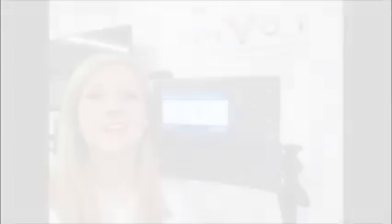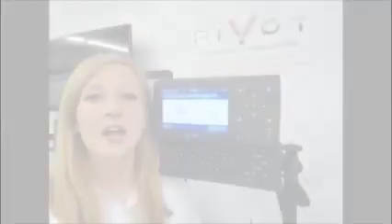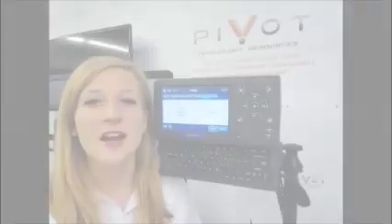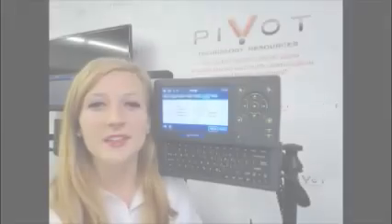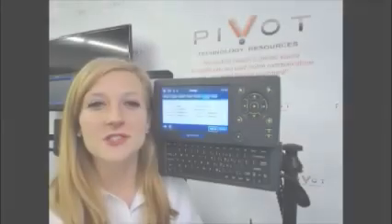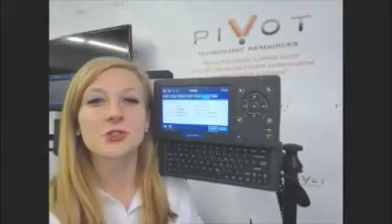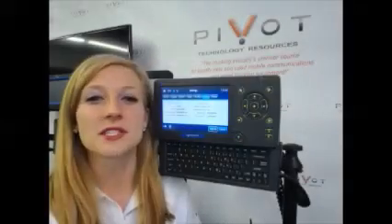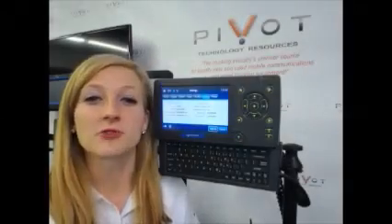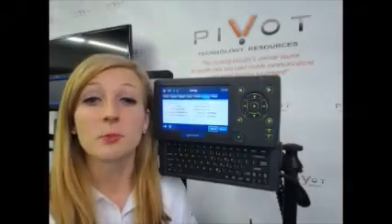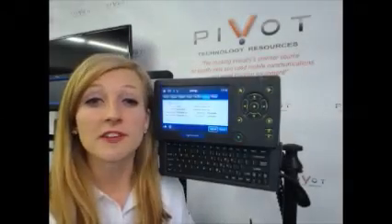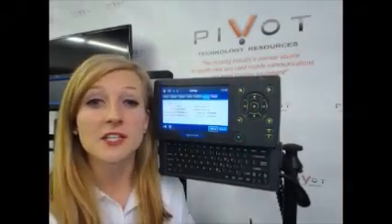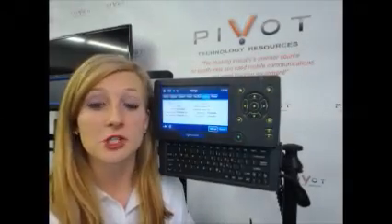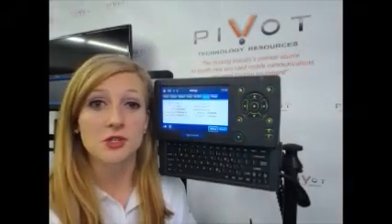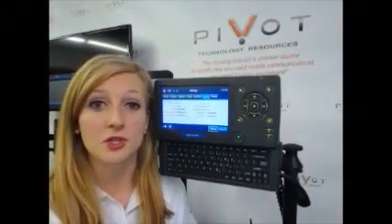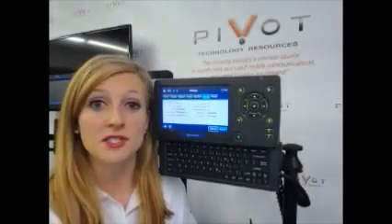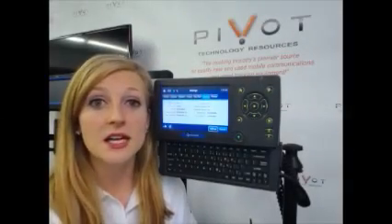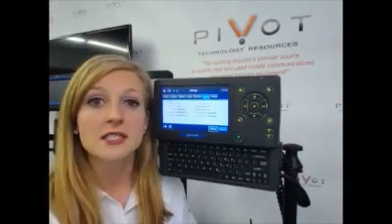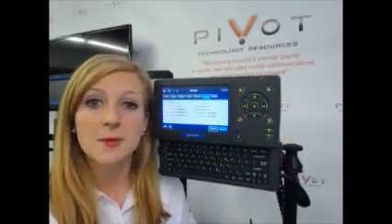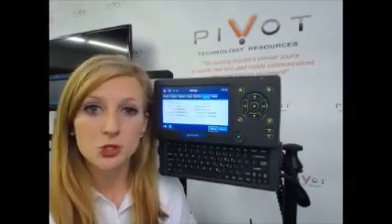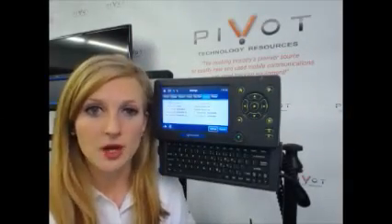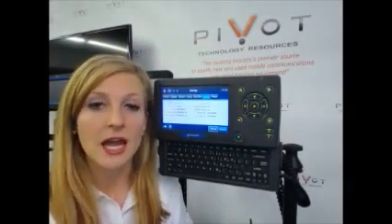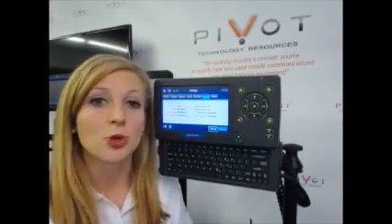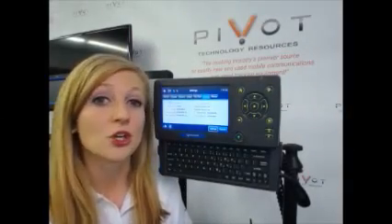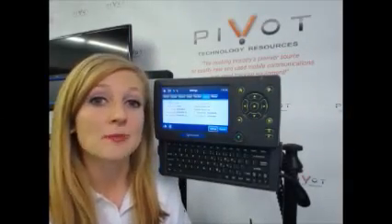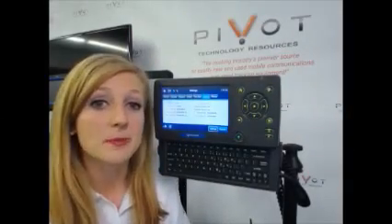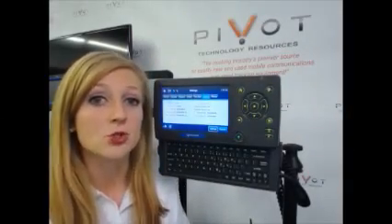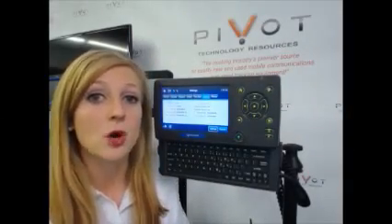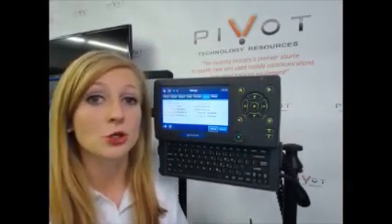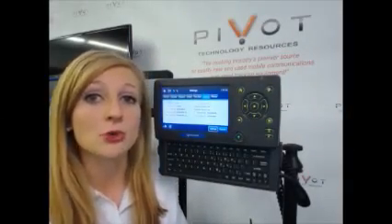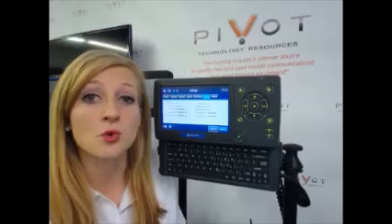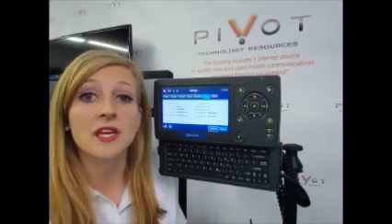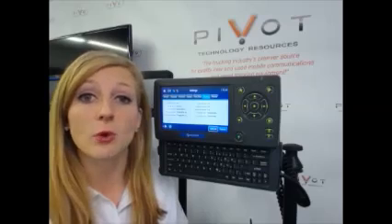Hi, this is Christine from Pivot Technology Resources. Today I'm going to show you how to calibrate your MCP200 using only the keyboard.